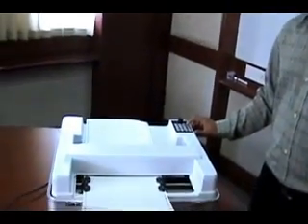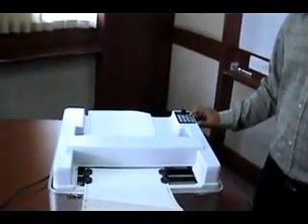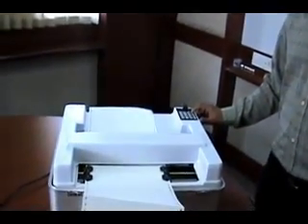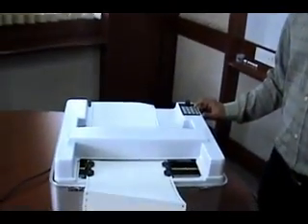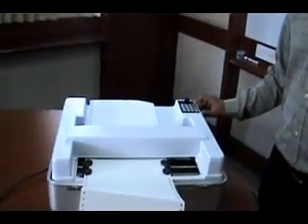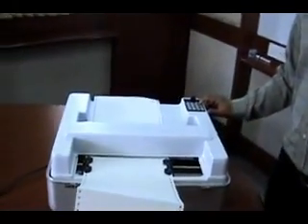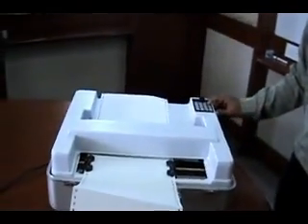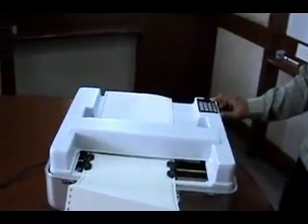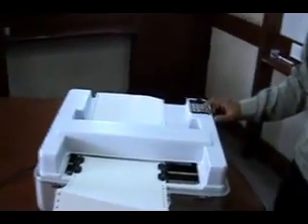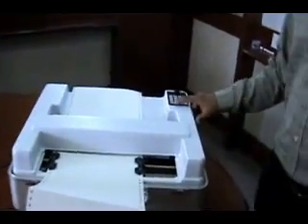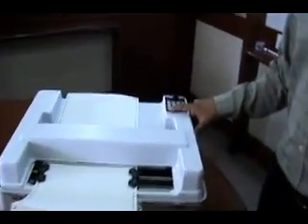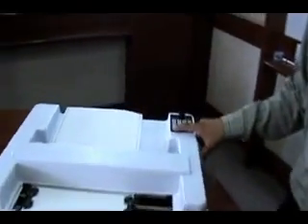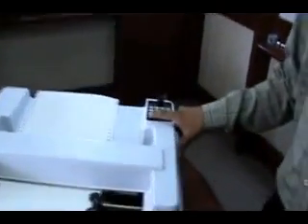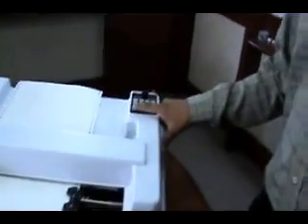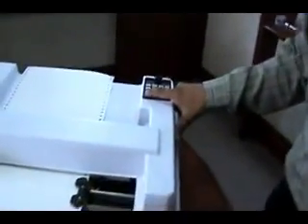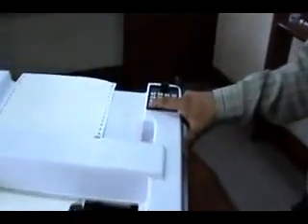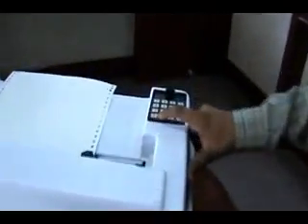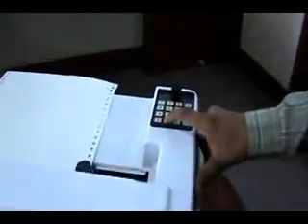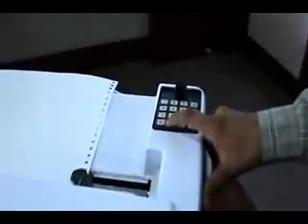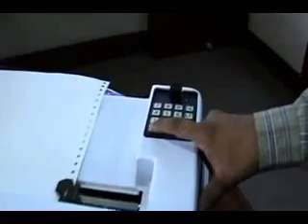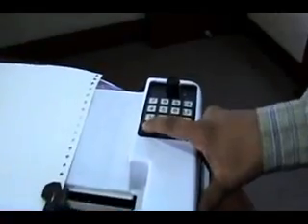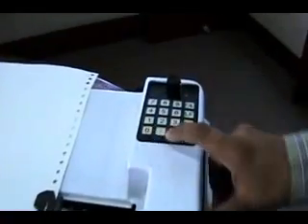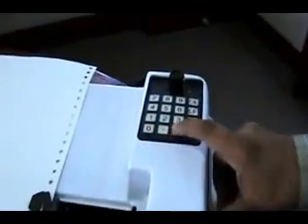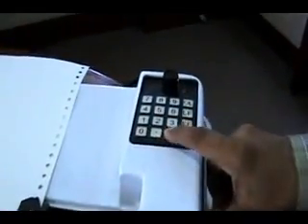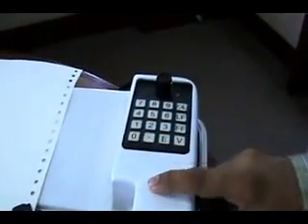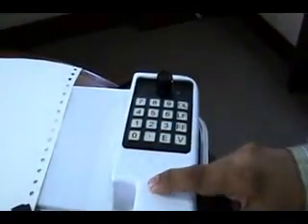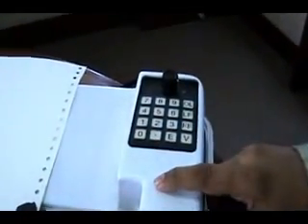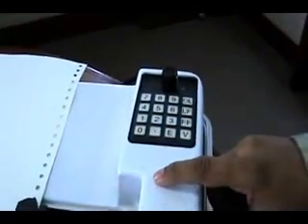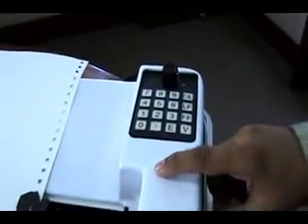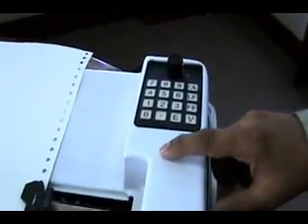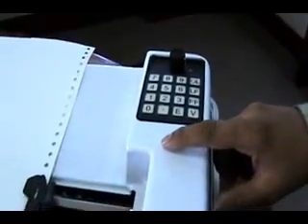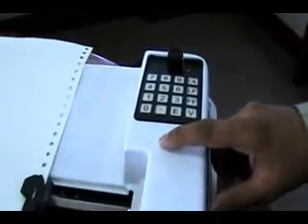The printer is online. Service menu enters on action.